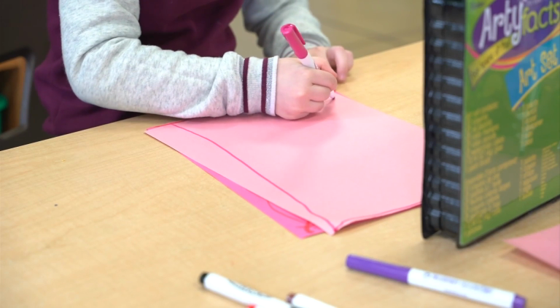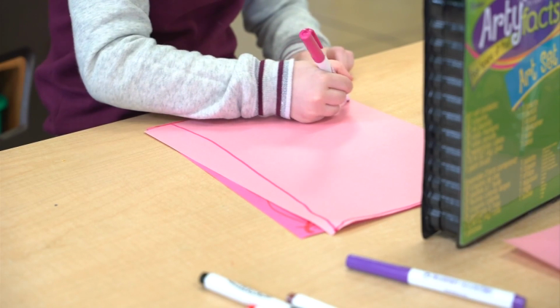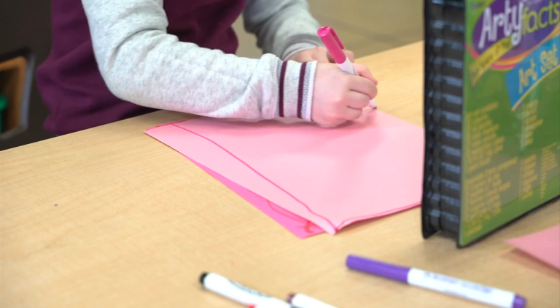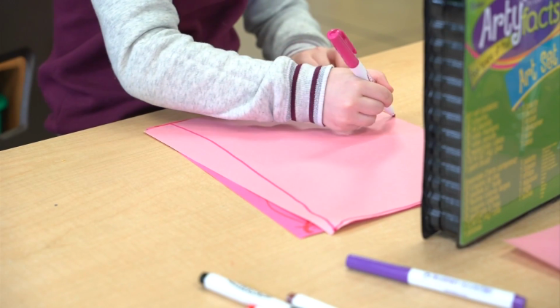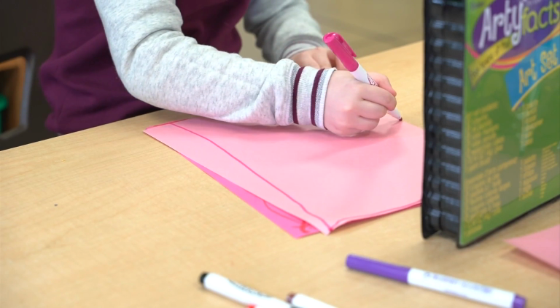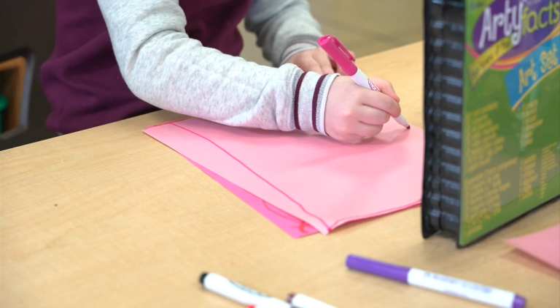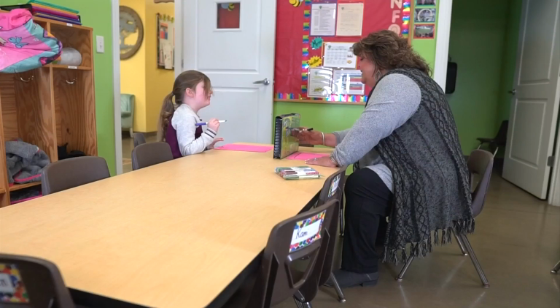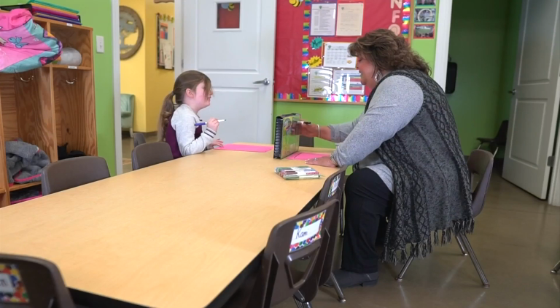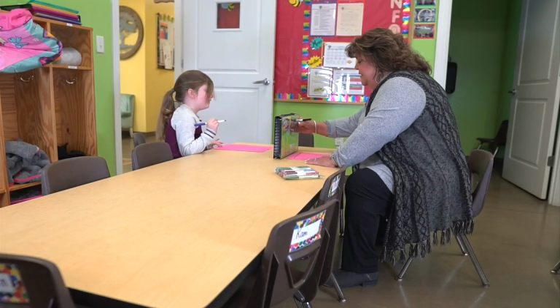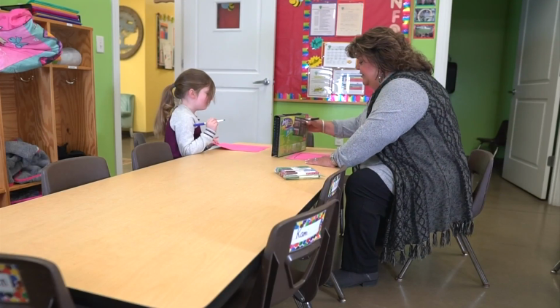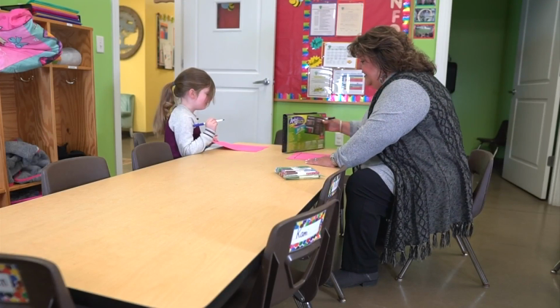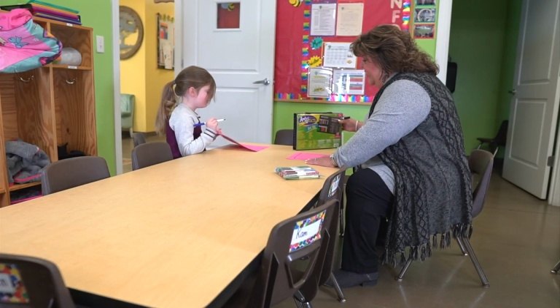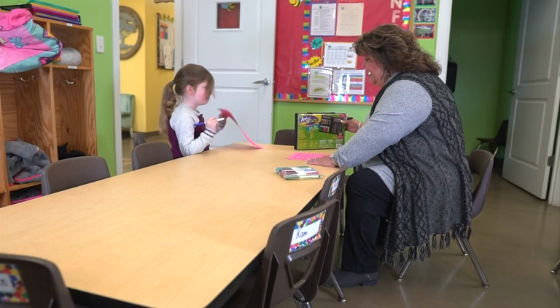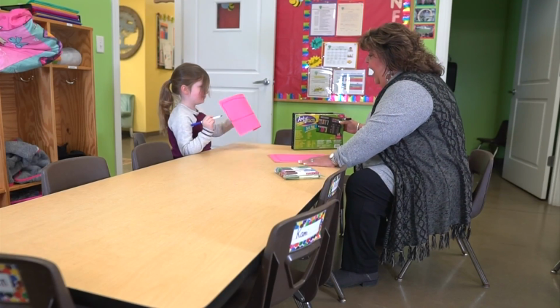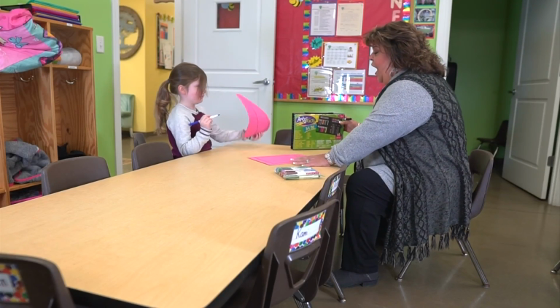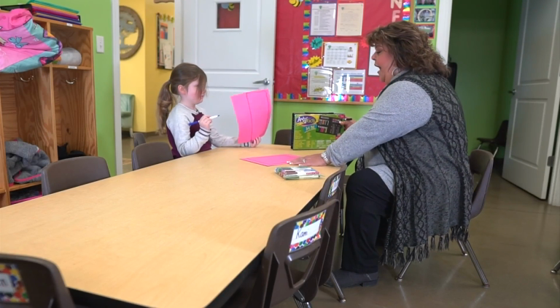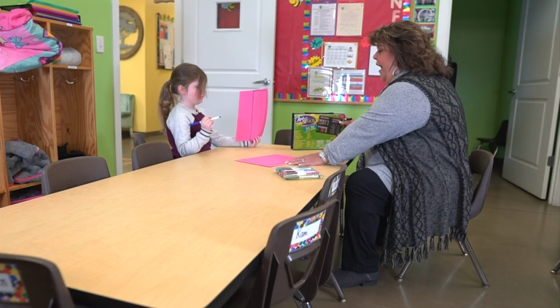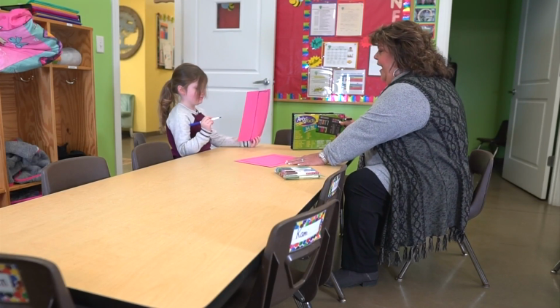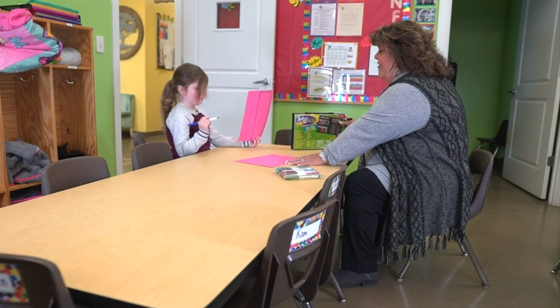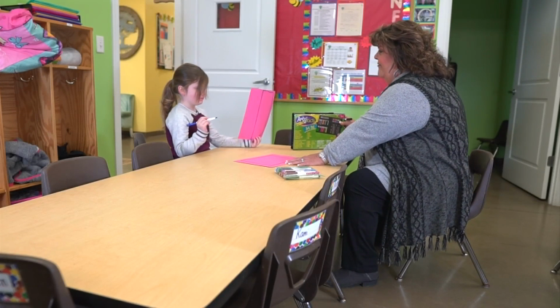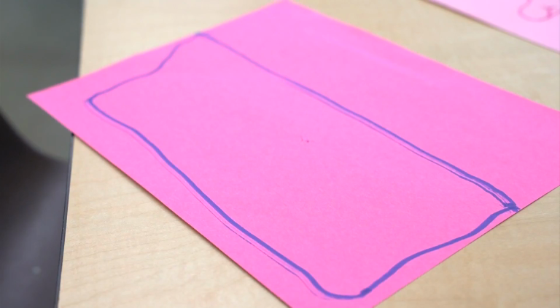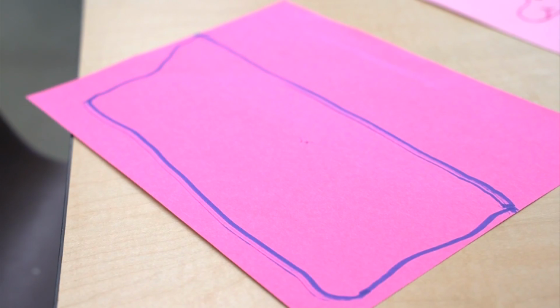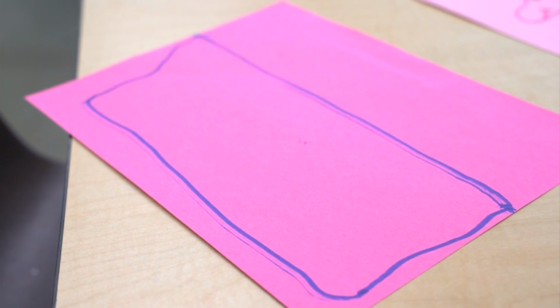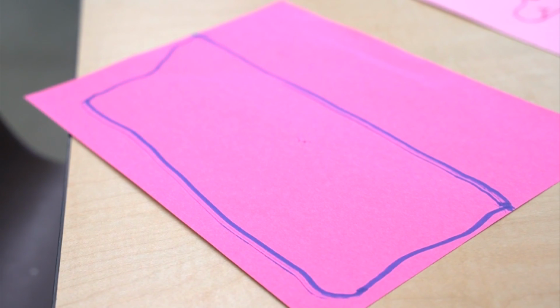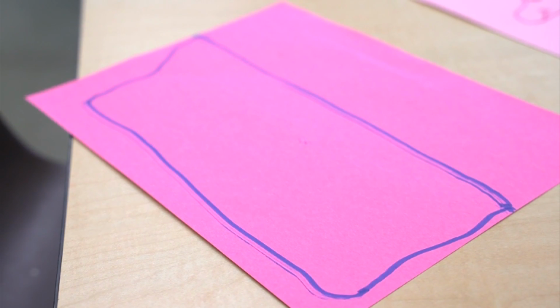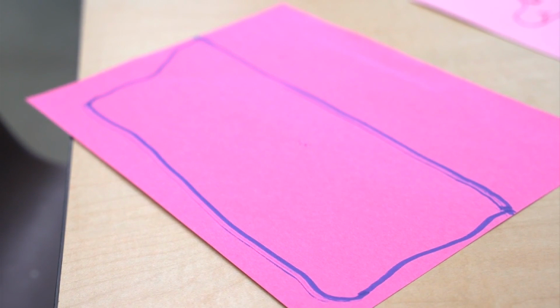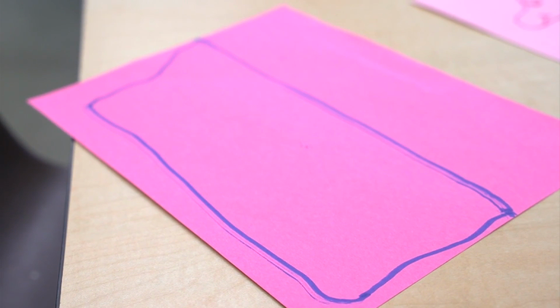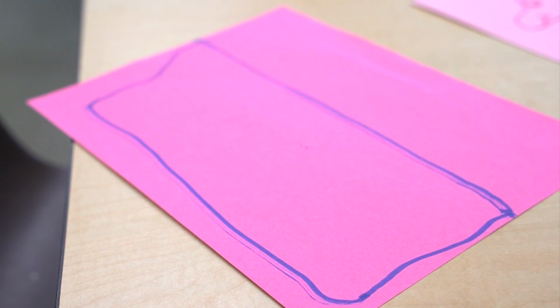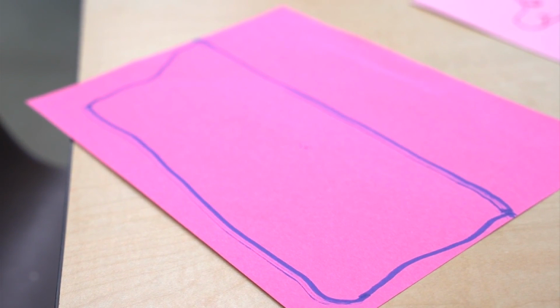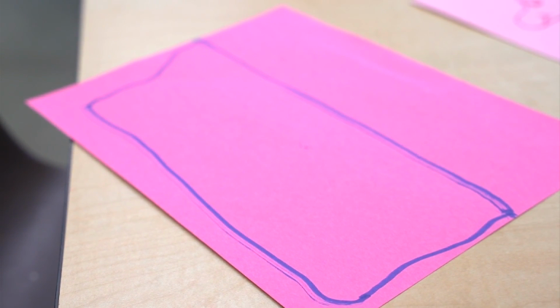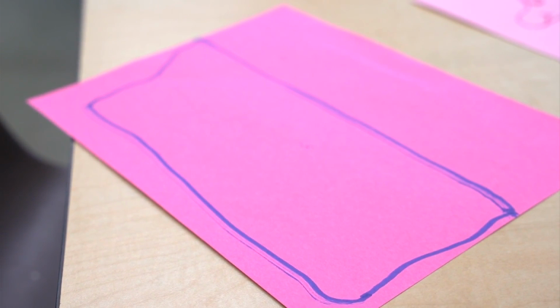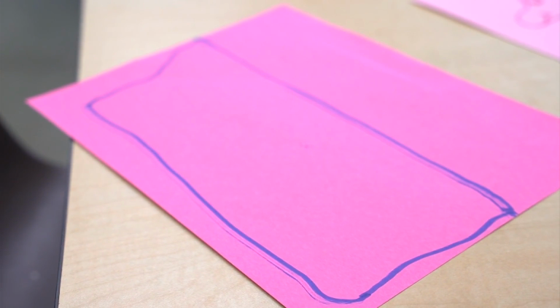Now for the big reveal — do the drawings match? Let's see, what did you get? Good job listening!